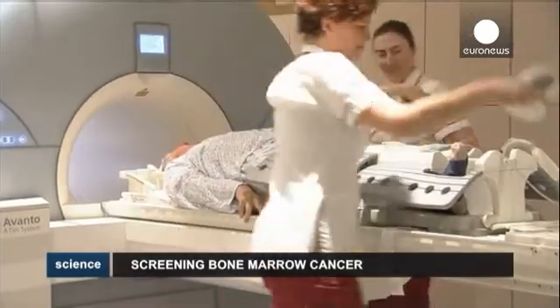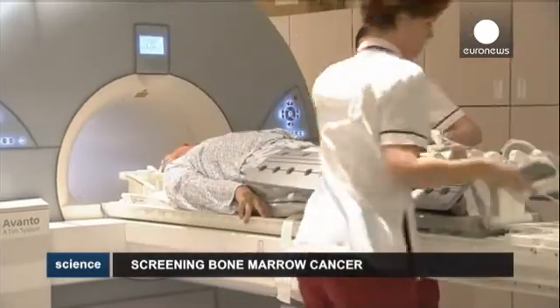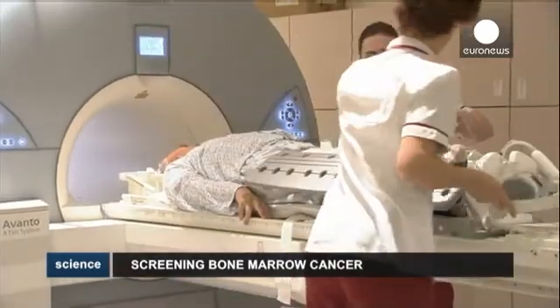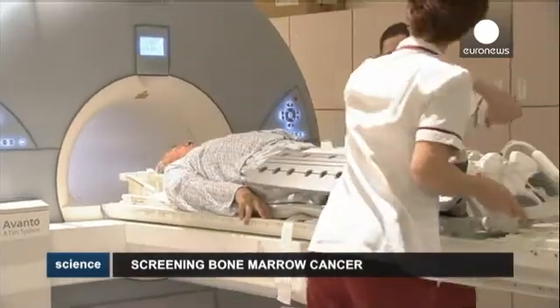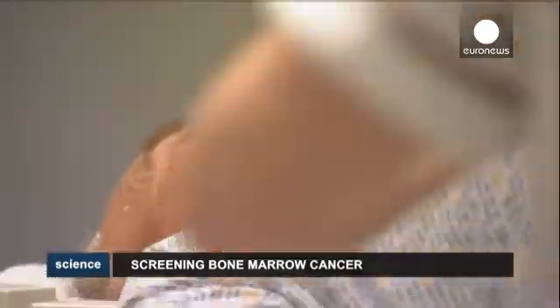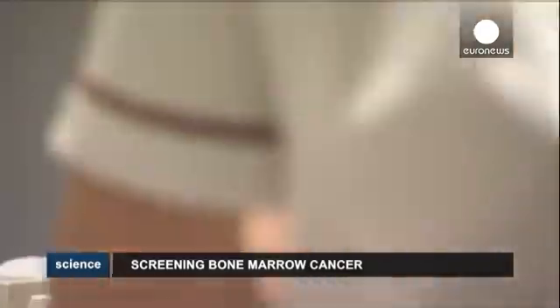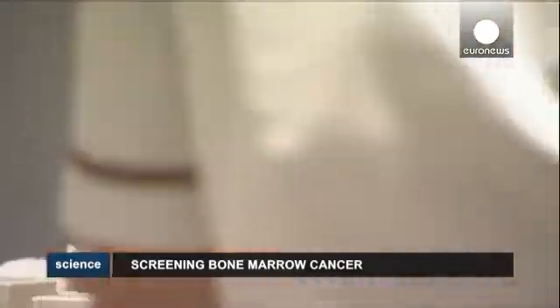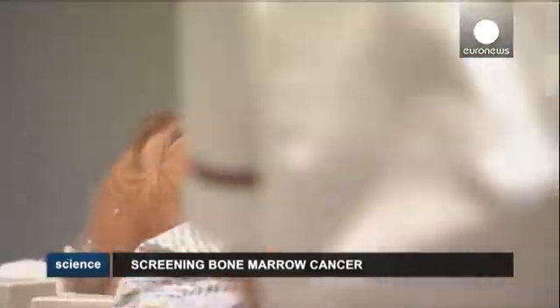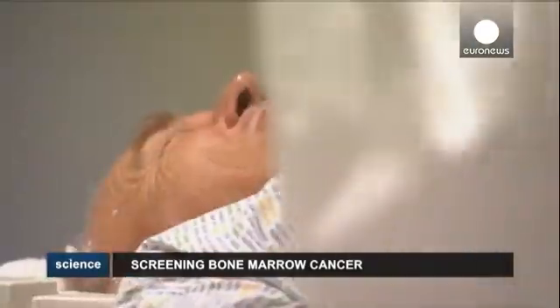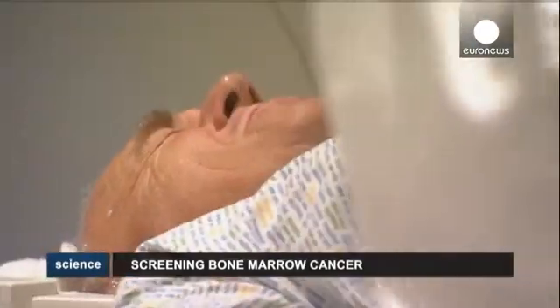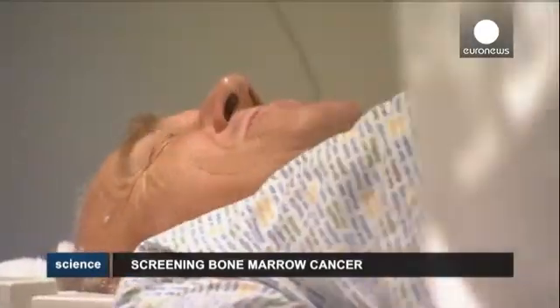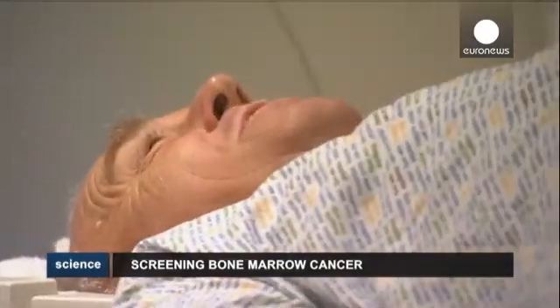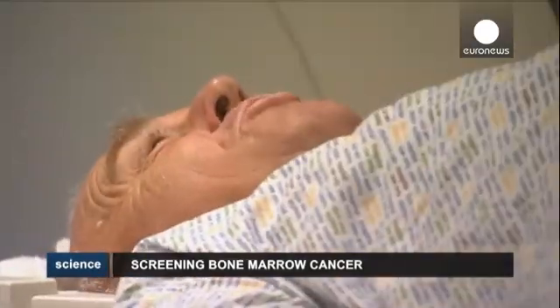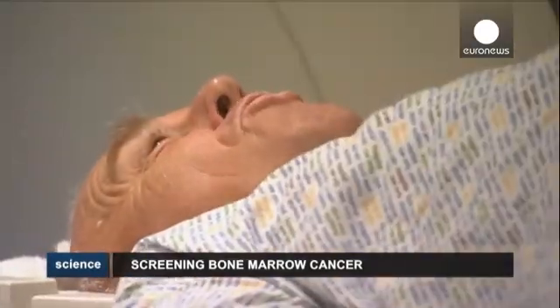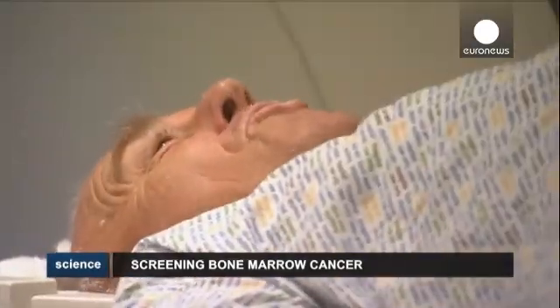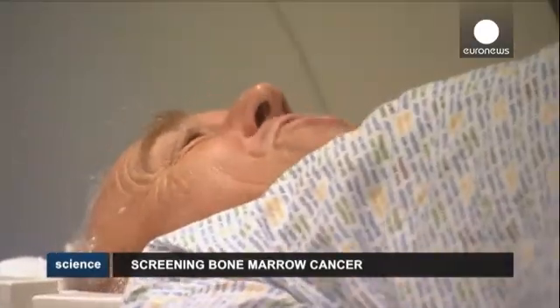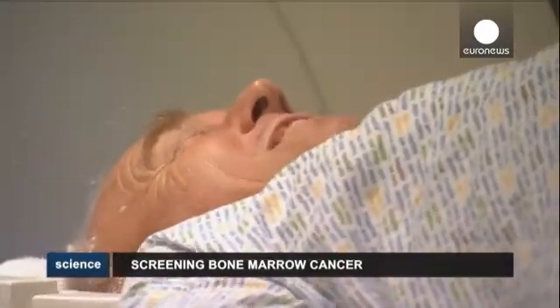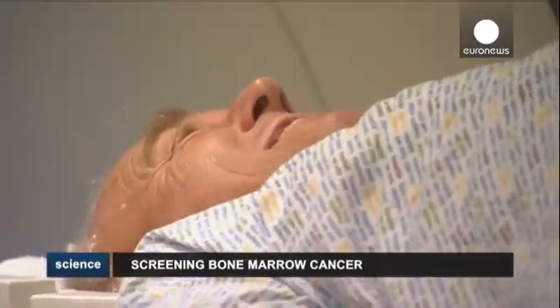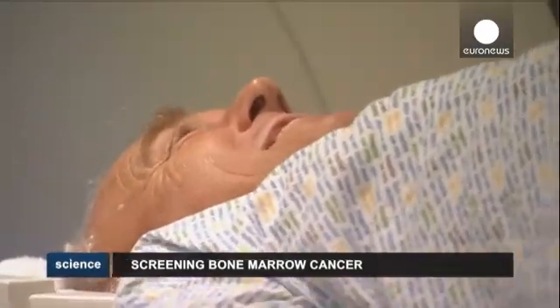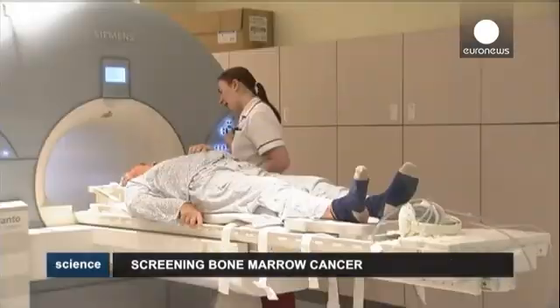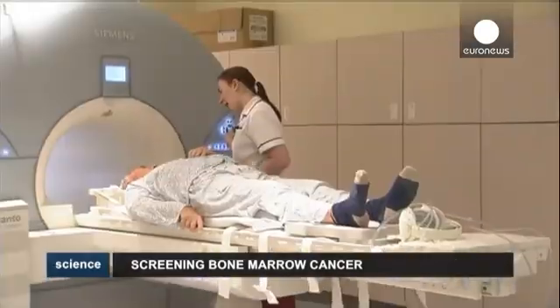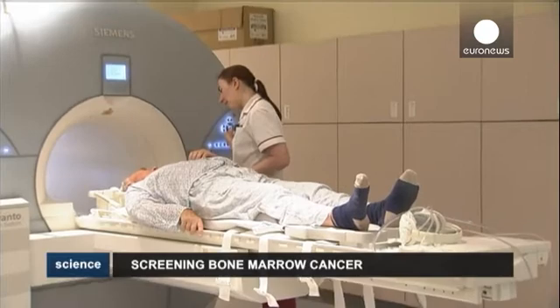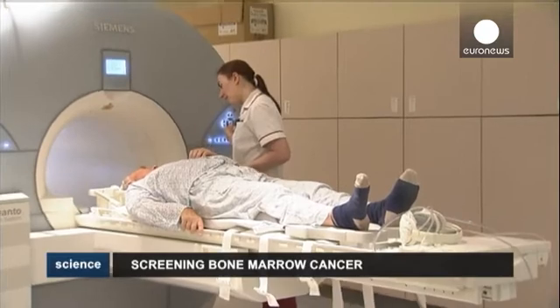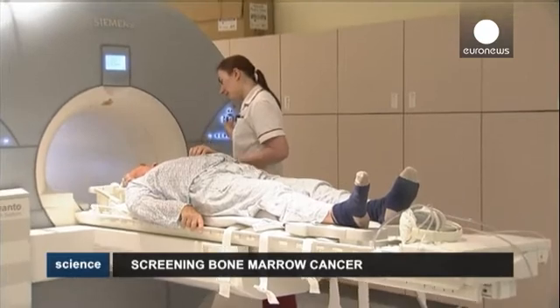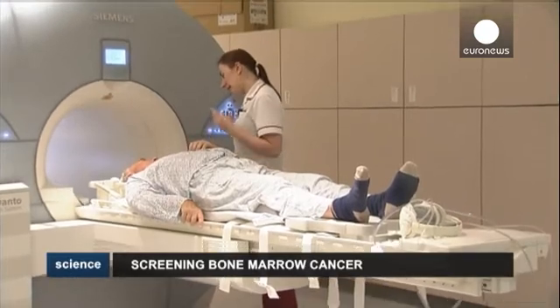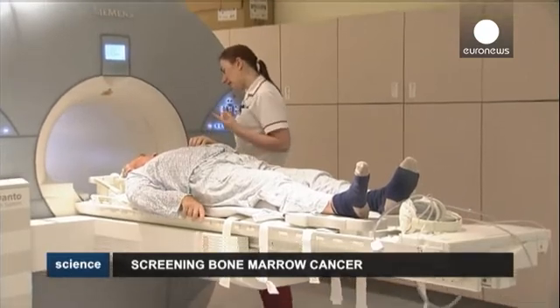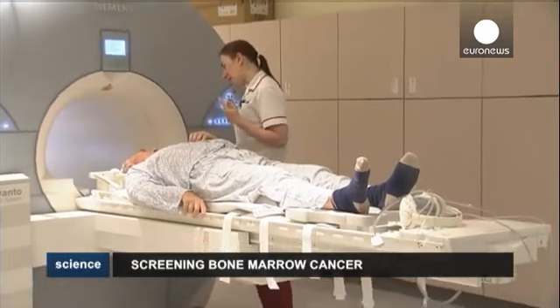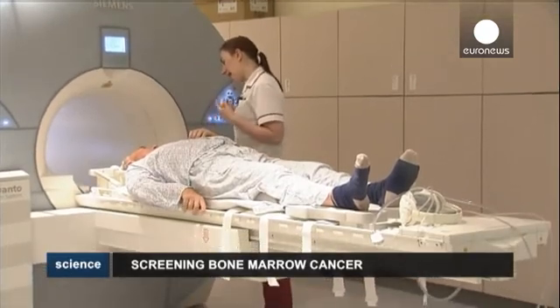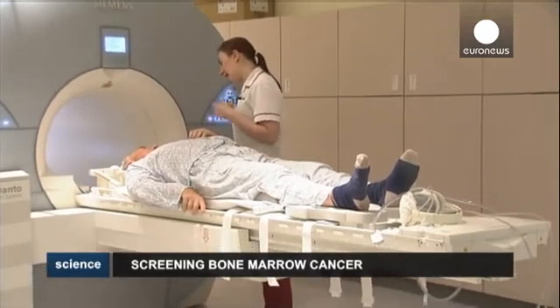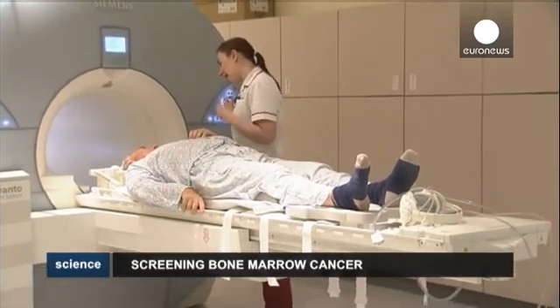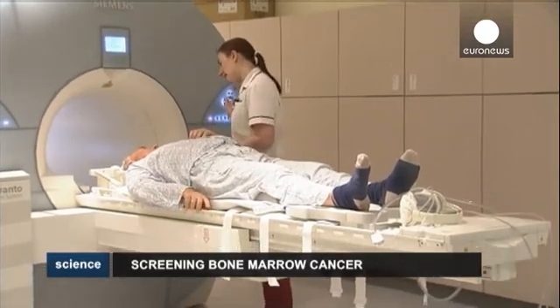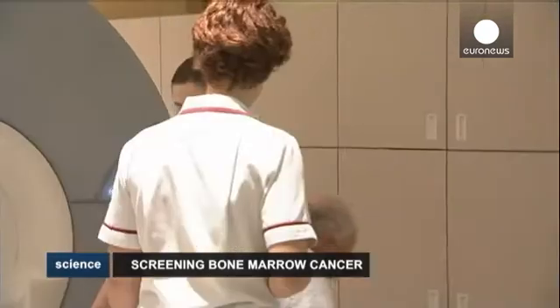Researchers stress that whilst the study is small and the technology needs refining, its impact could be life-saving.